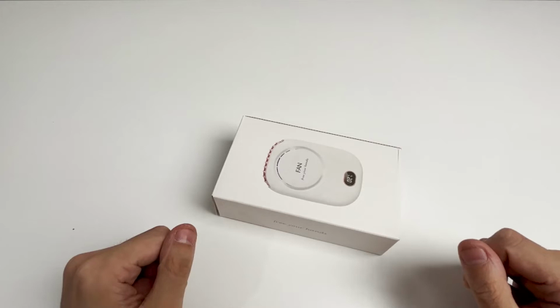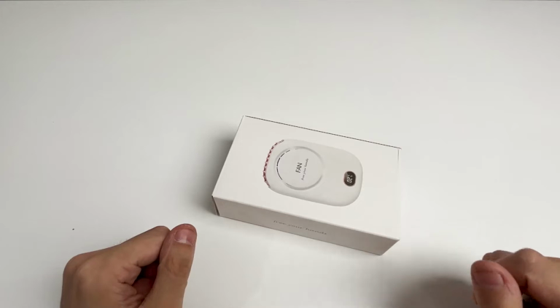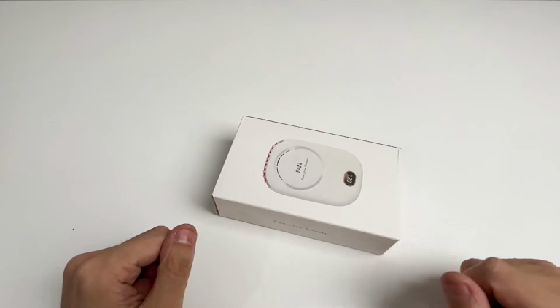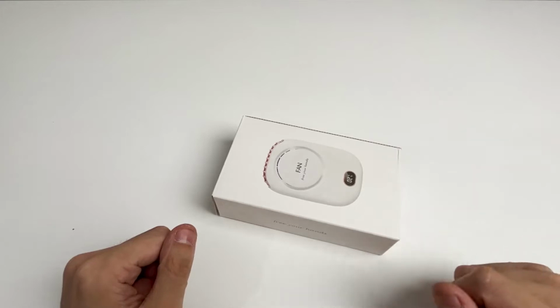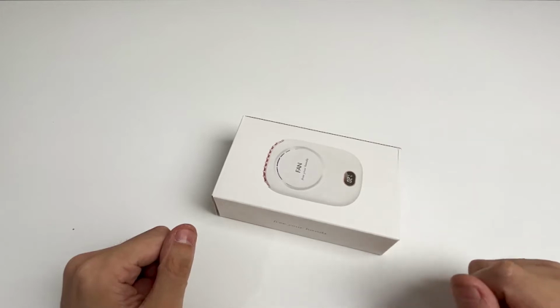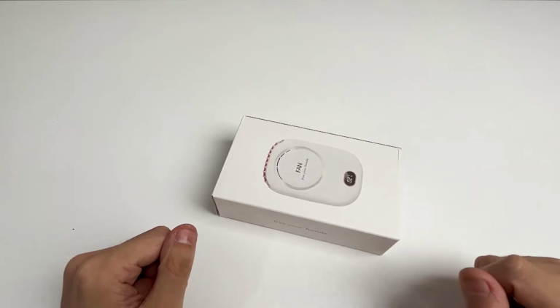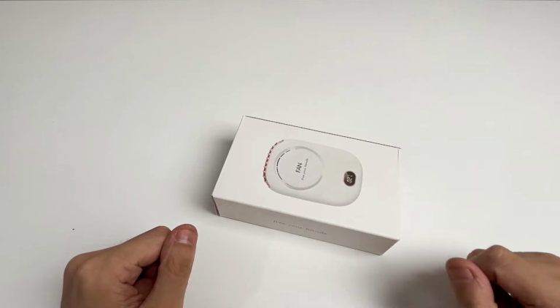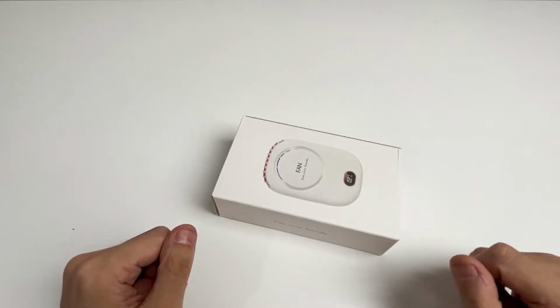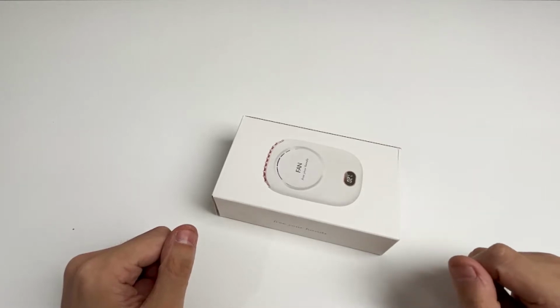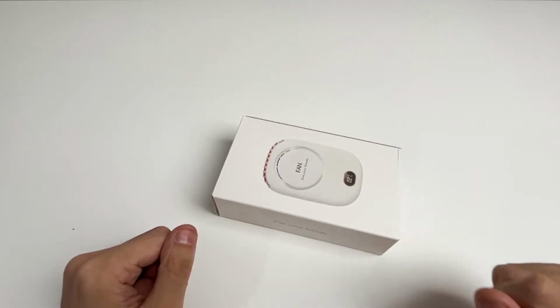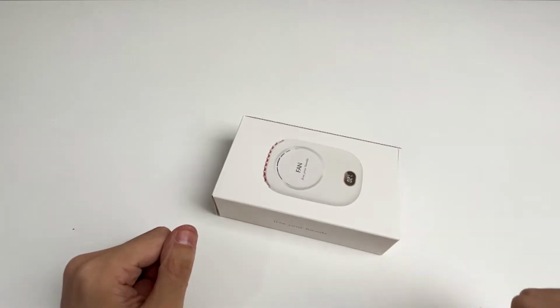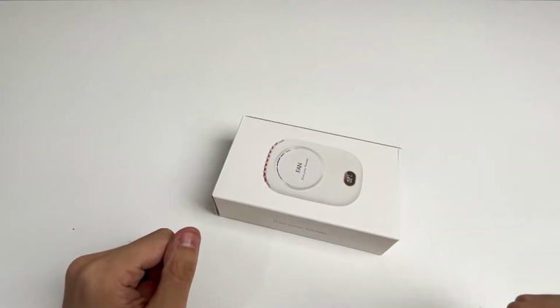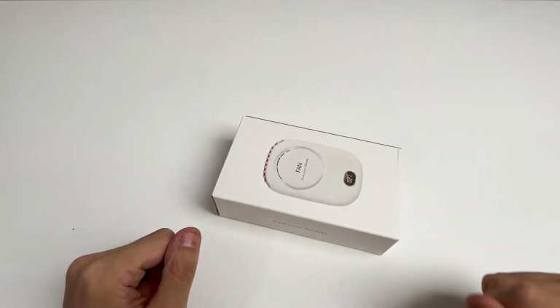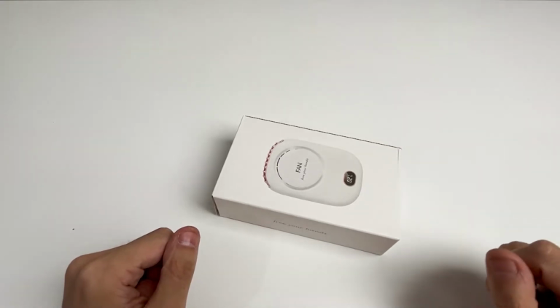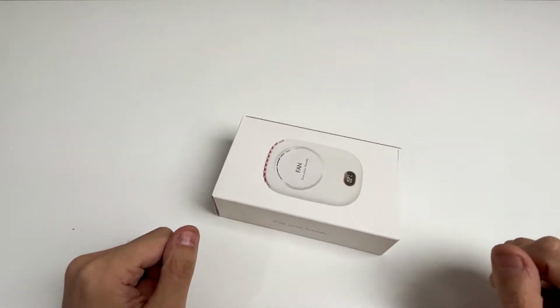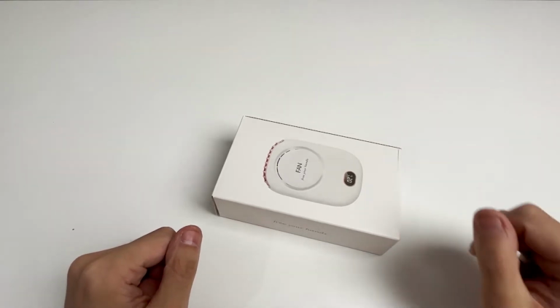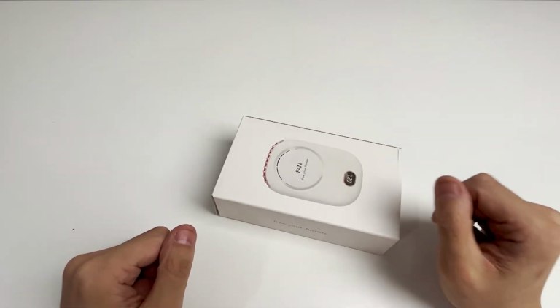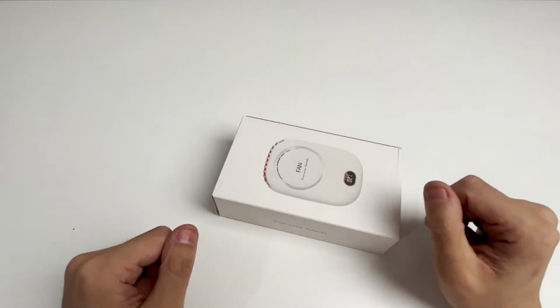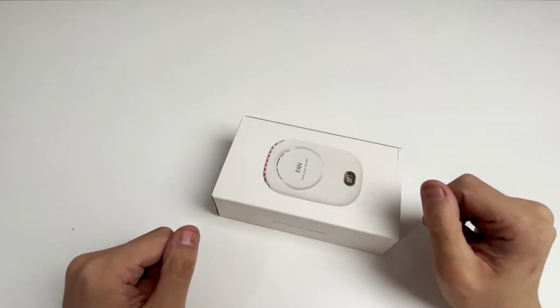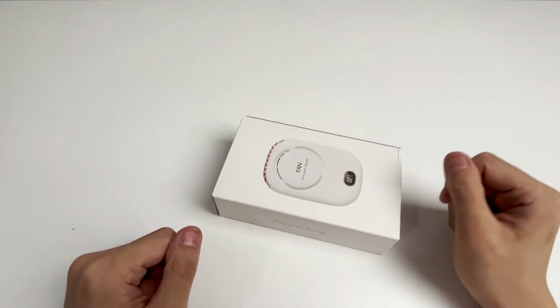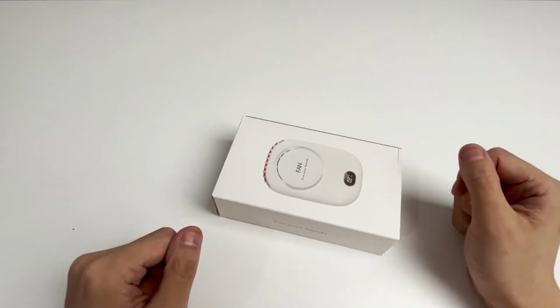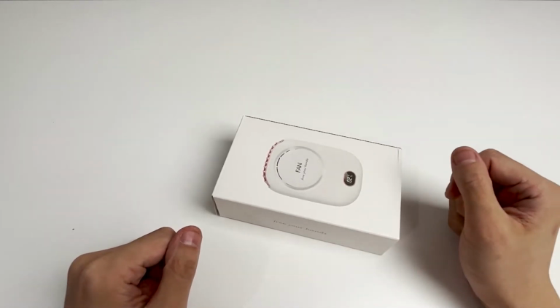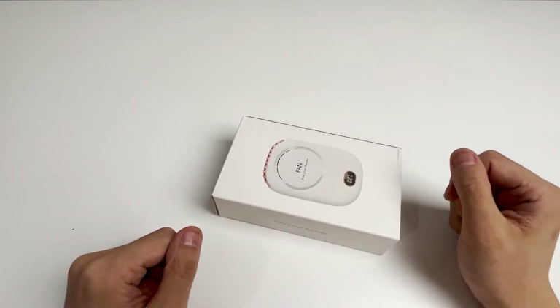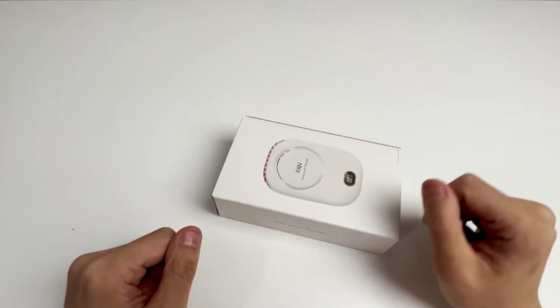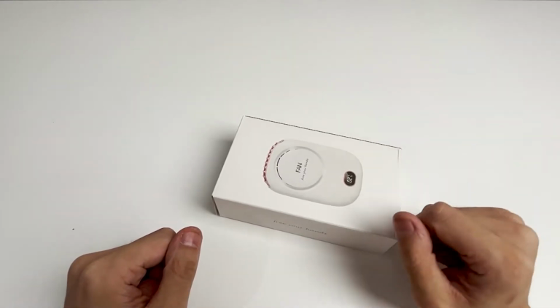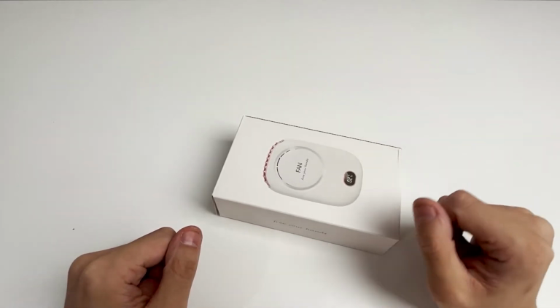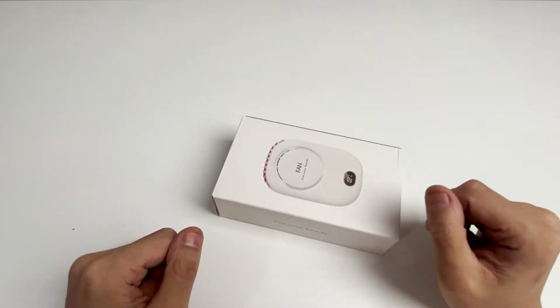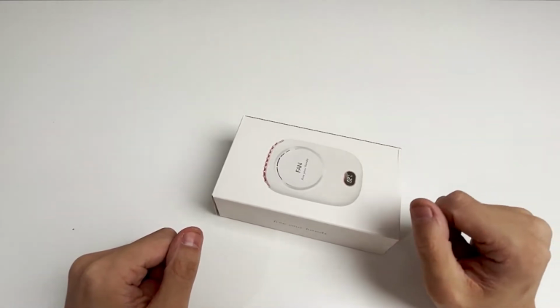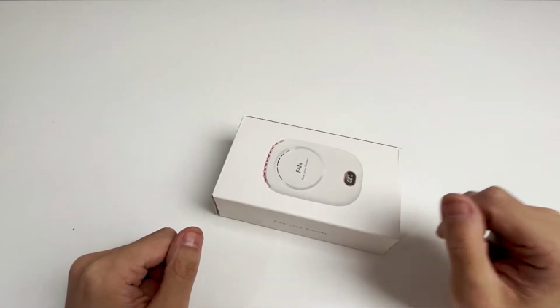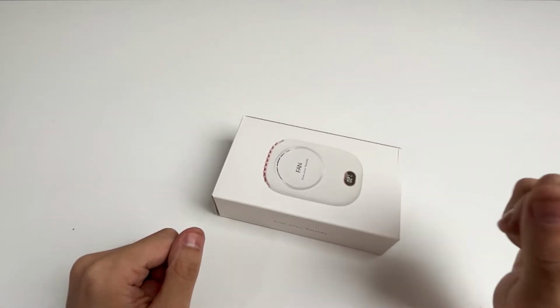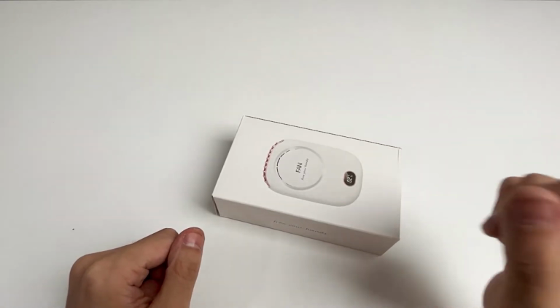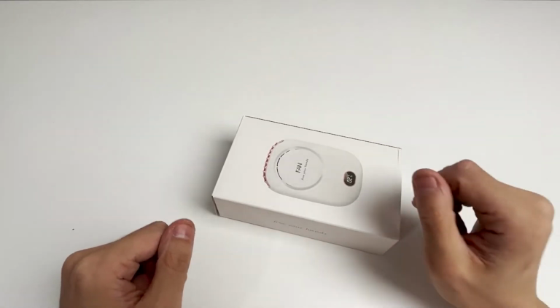The protagonist we are going to disassemble today is a portable necklace fan, and see how it works.